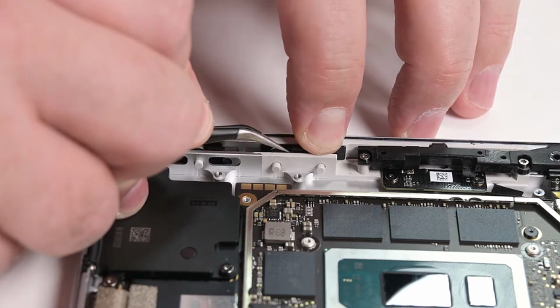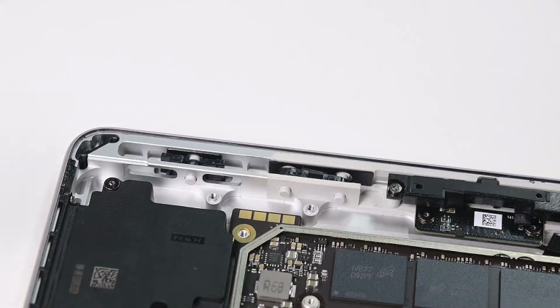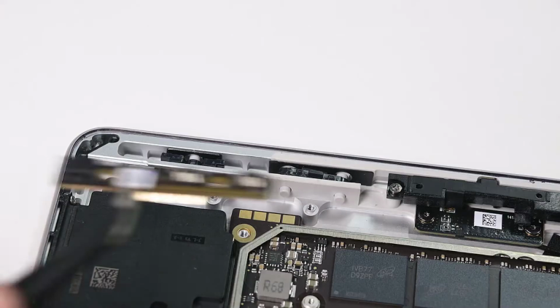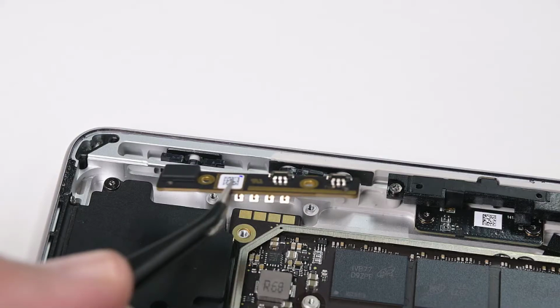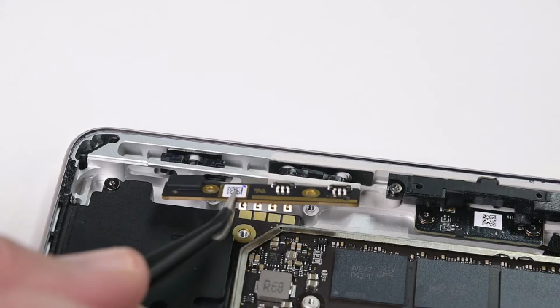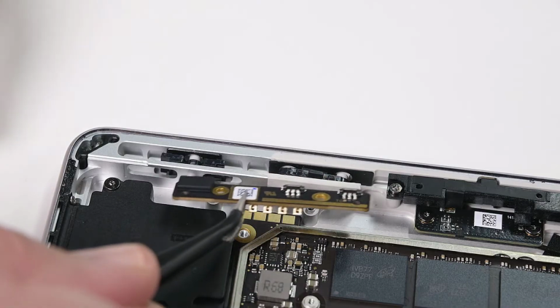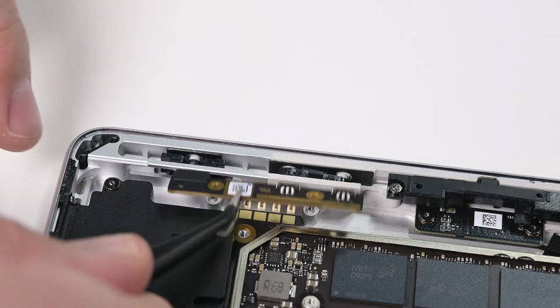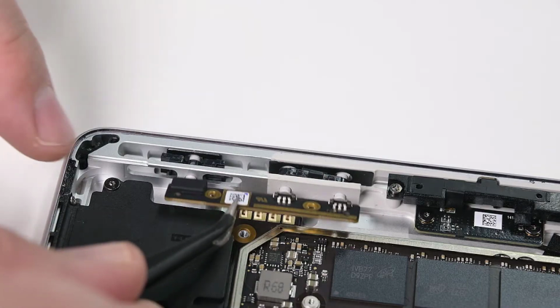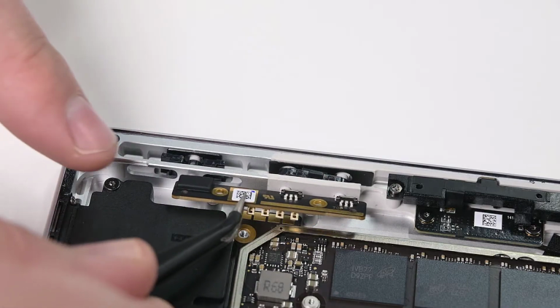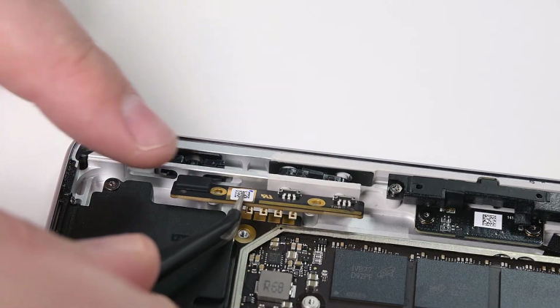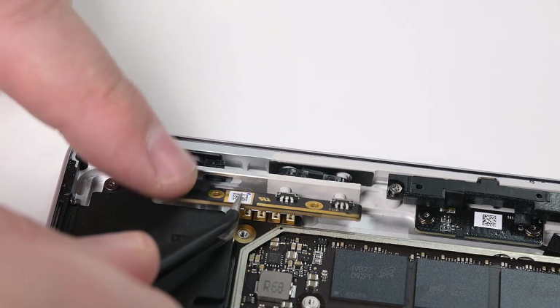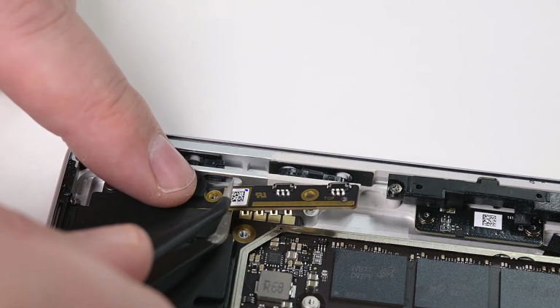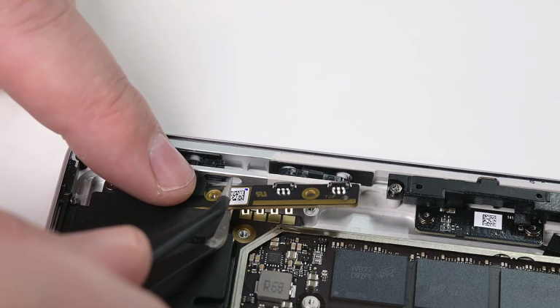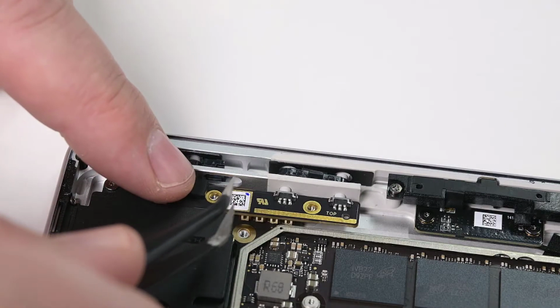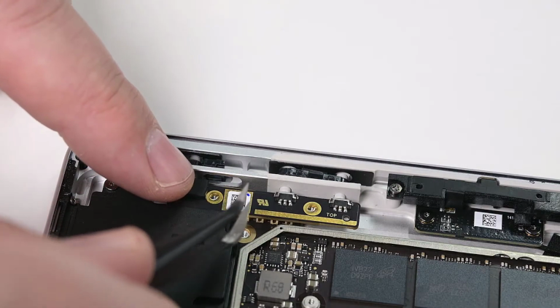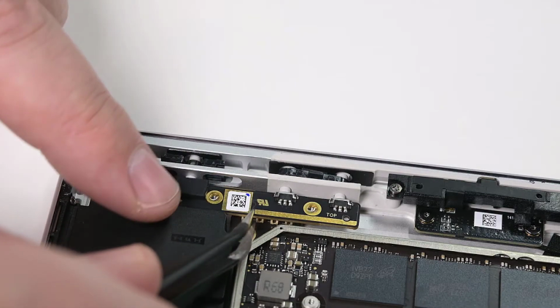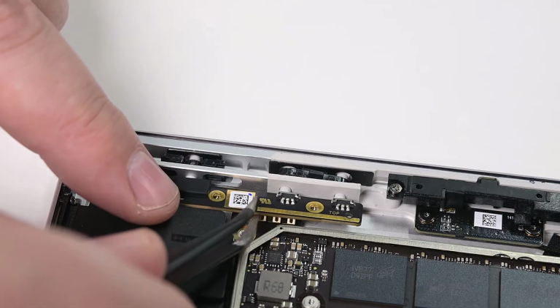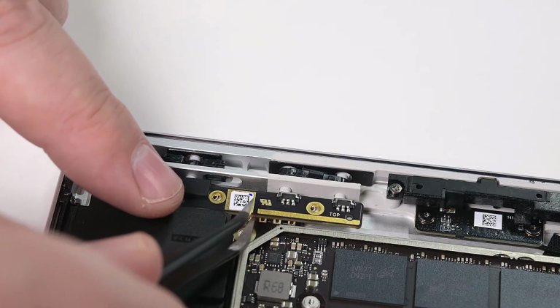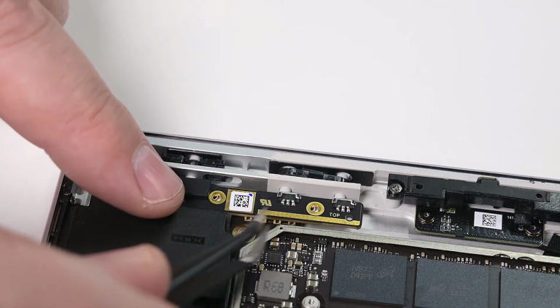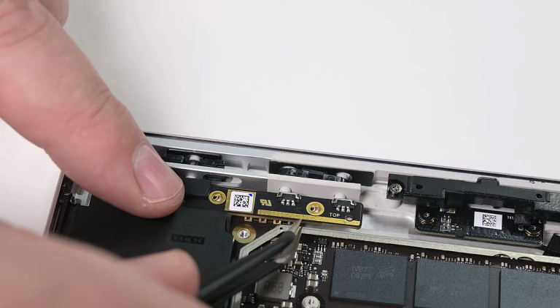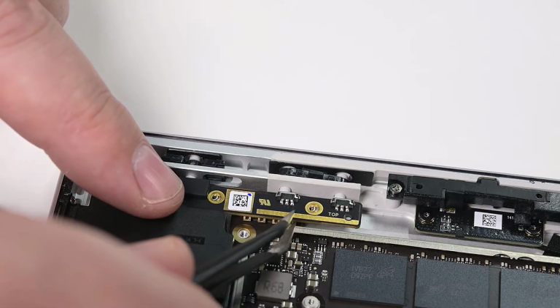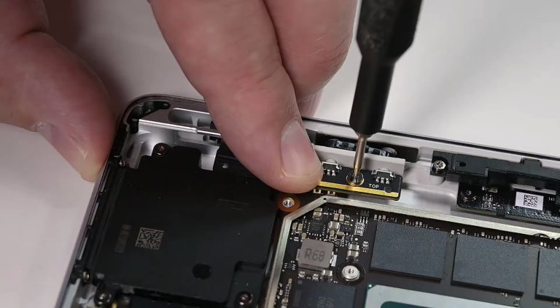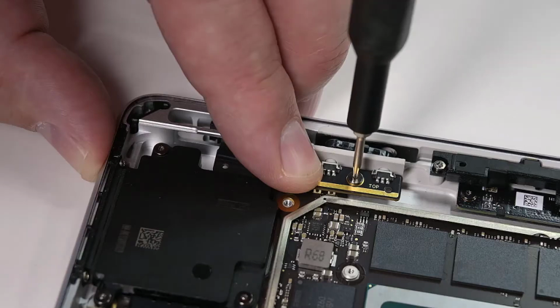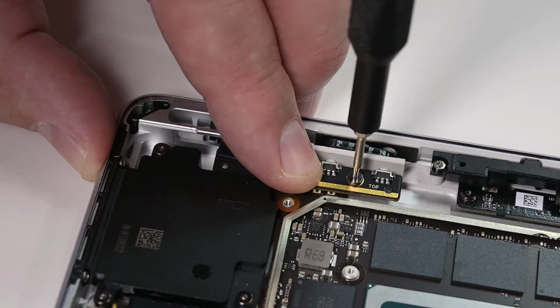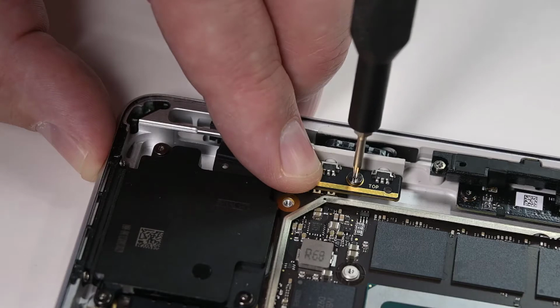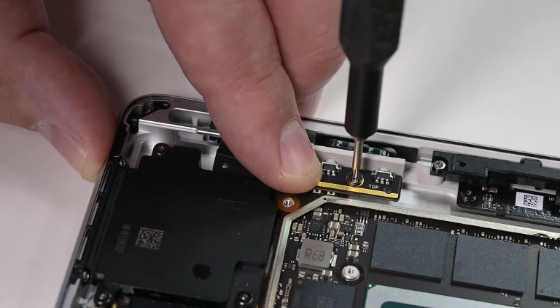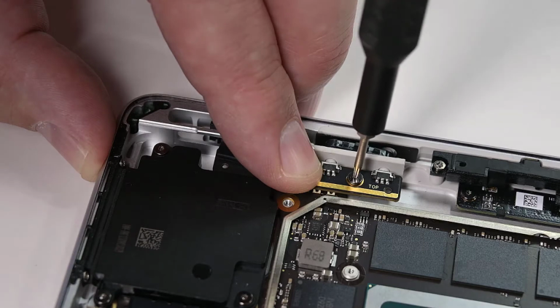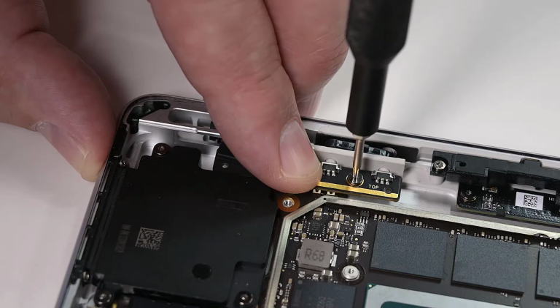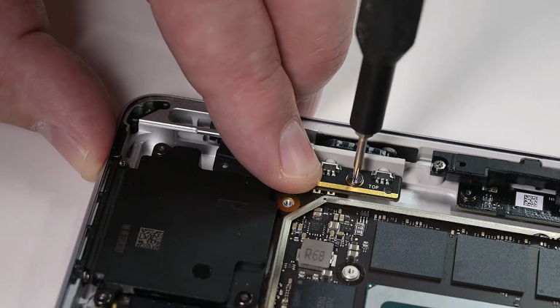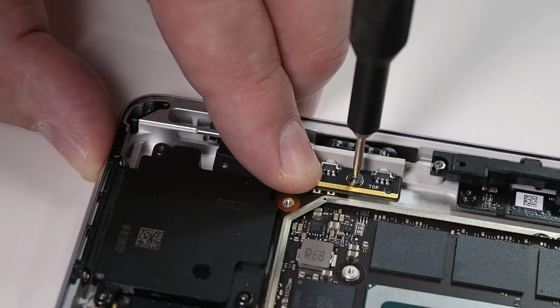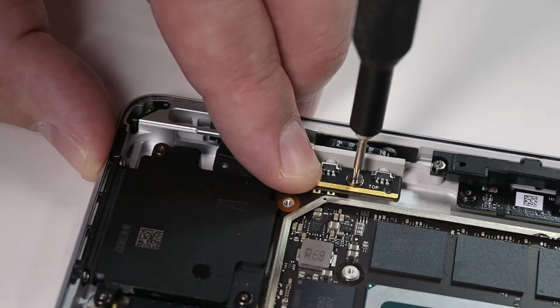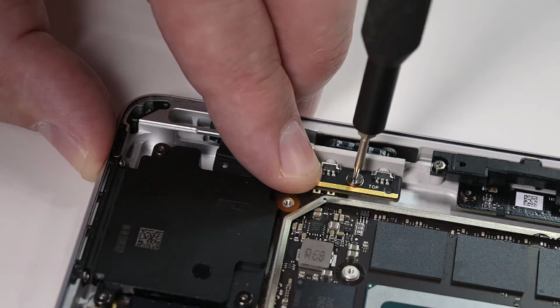Reinstall the button PCB and secure it to the chassis using two 3IP Torx Plus screws.